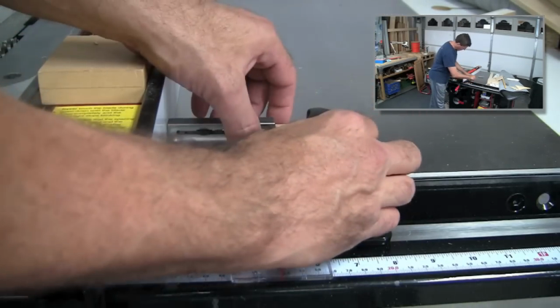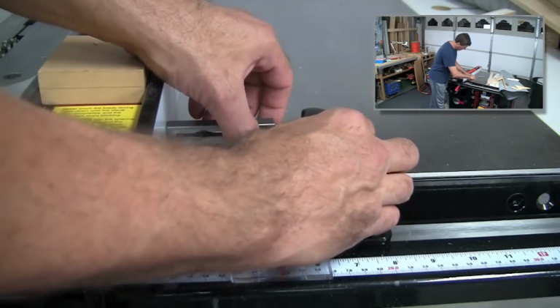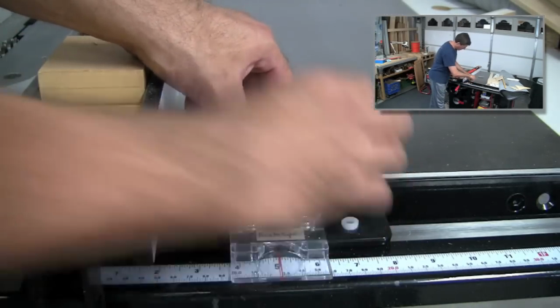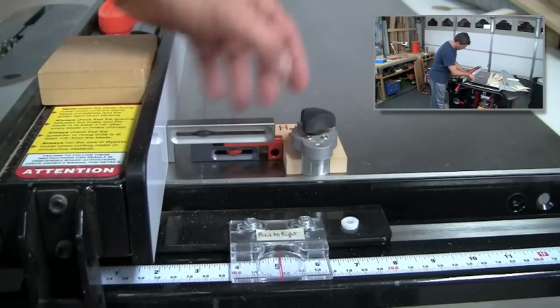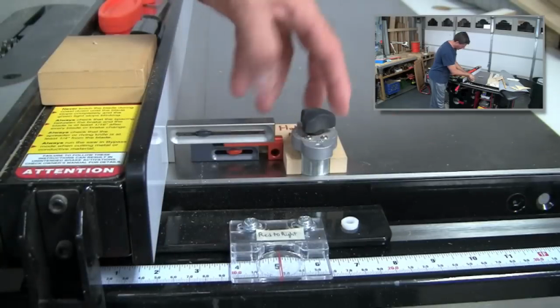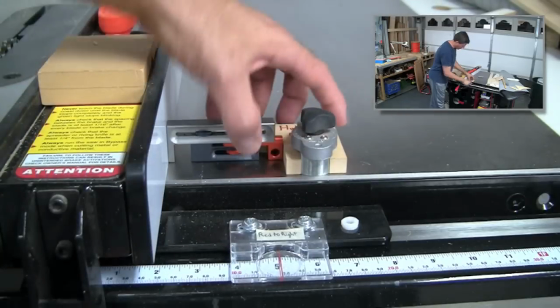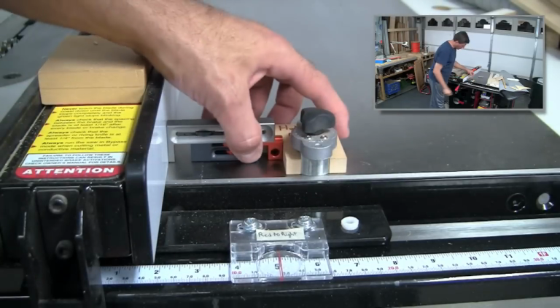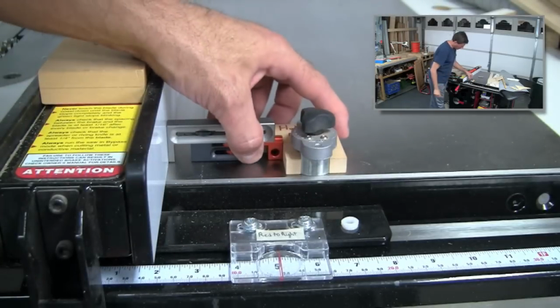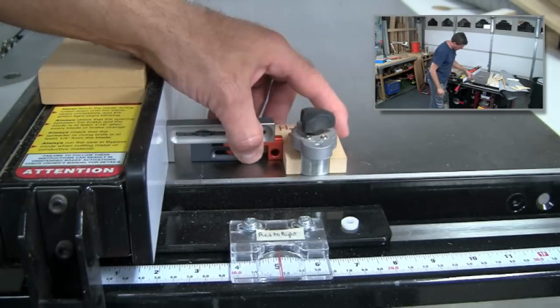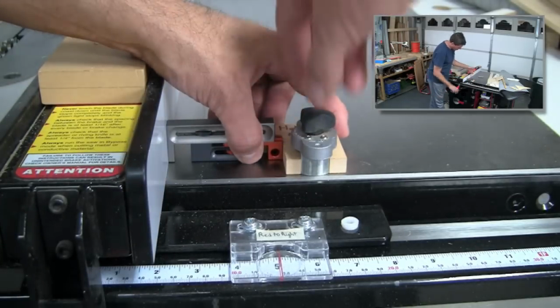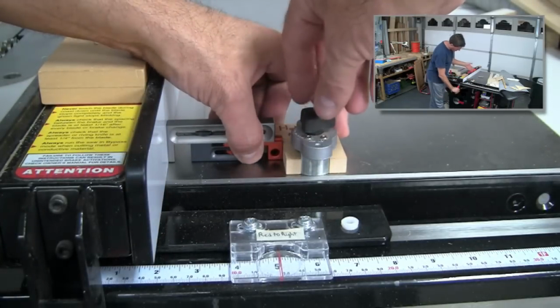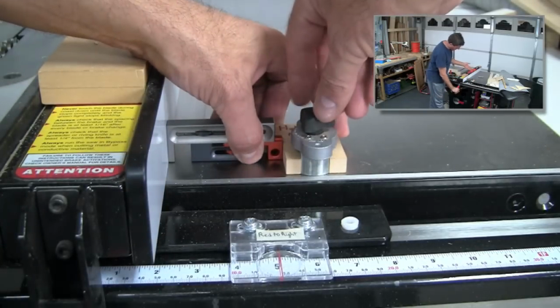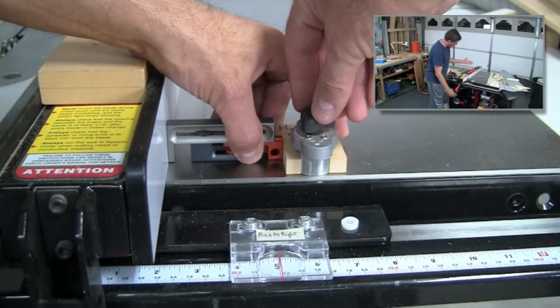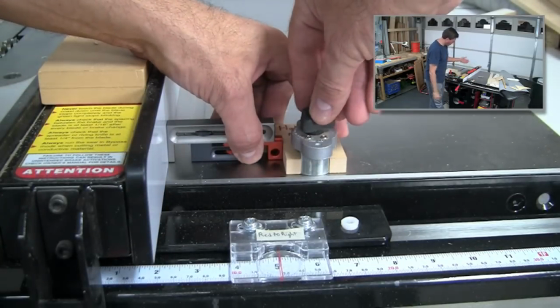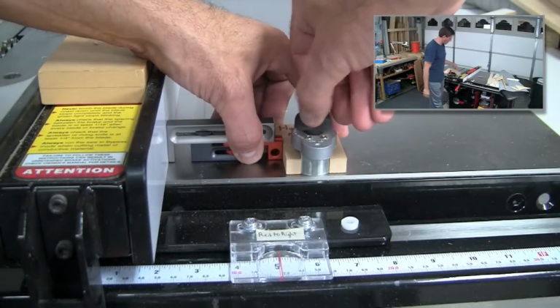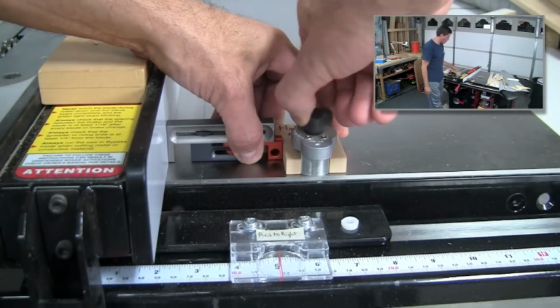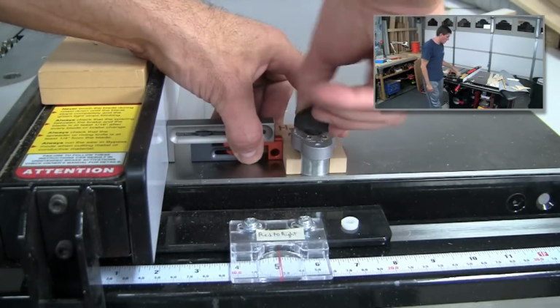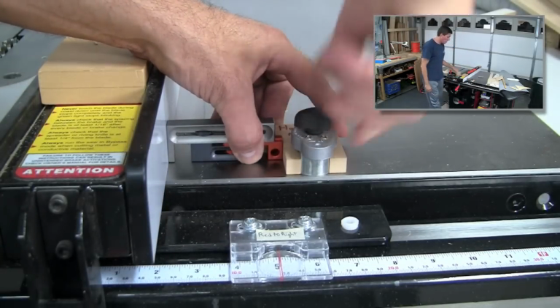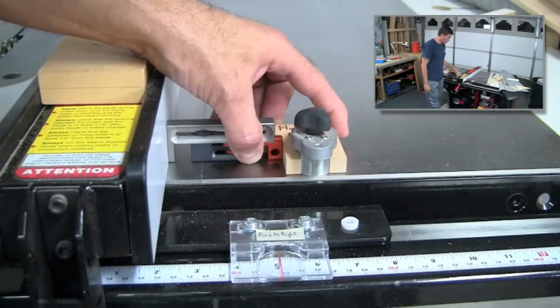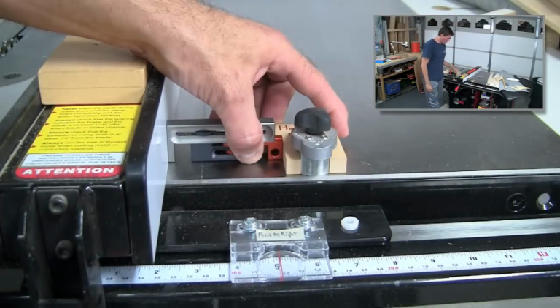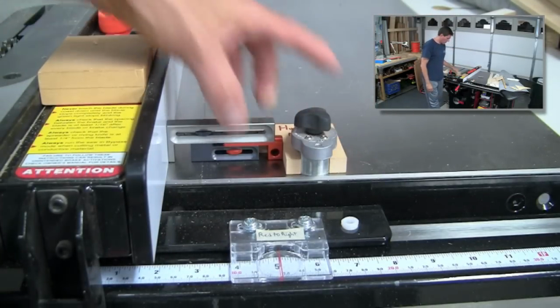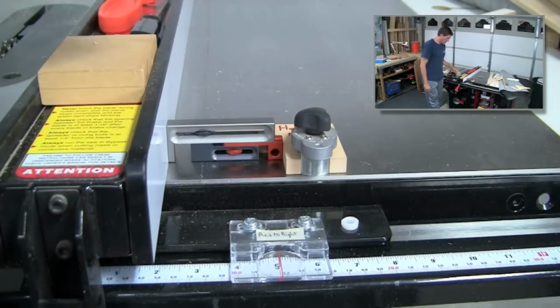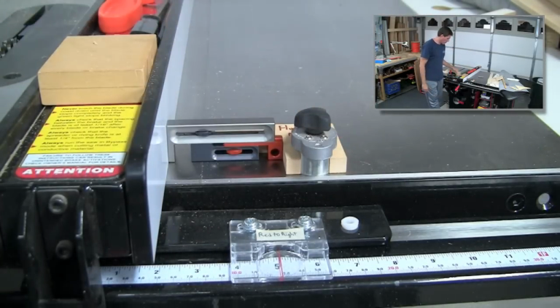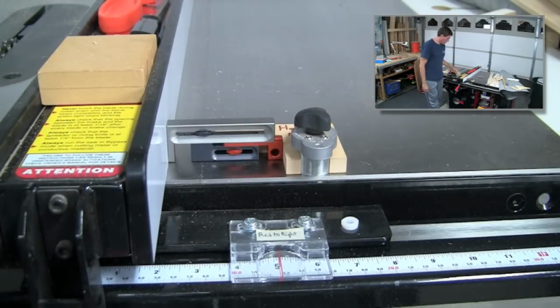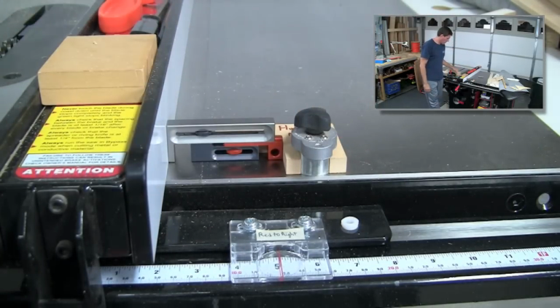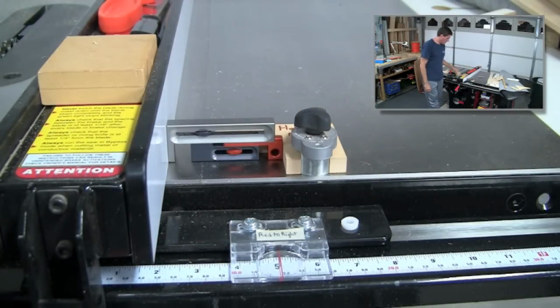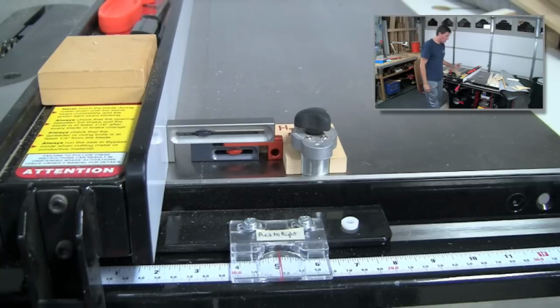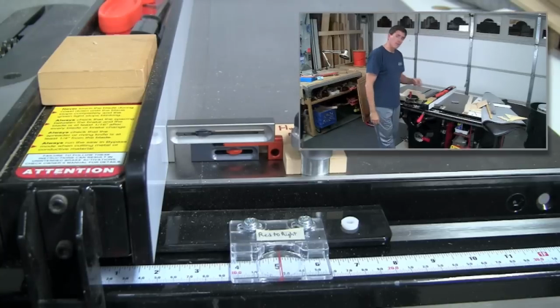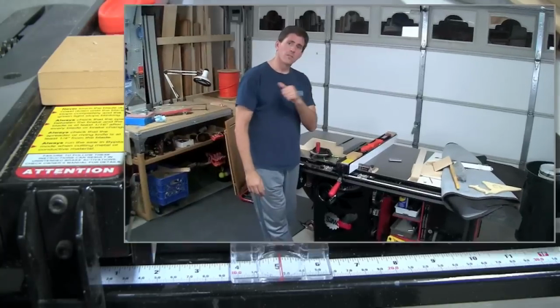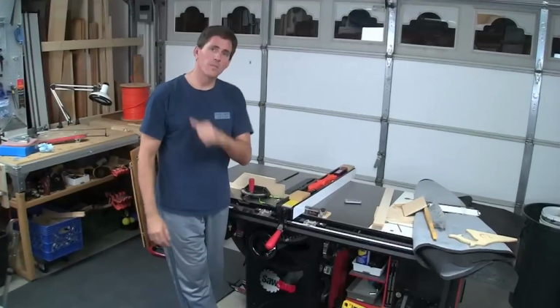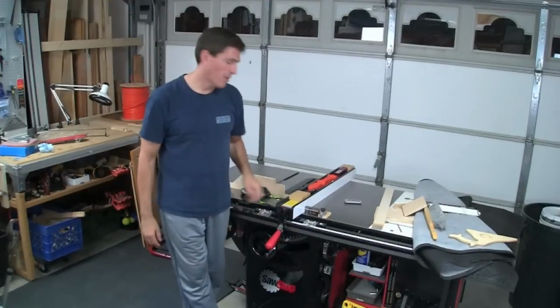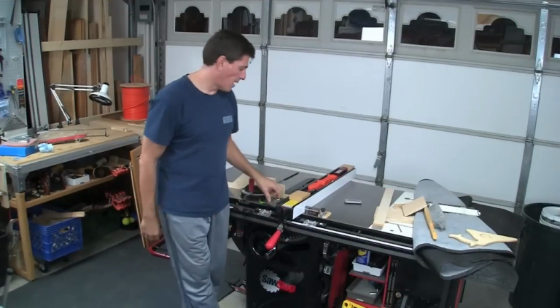Give it a spin, locked in place — that's where I set up my fence in the first place. Let's make the cut.